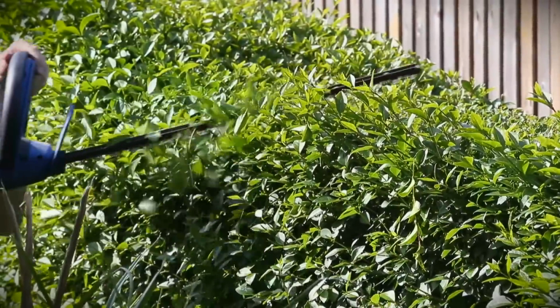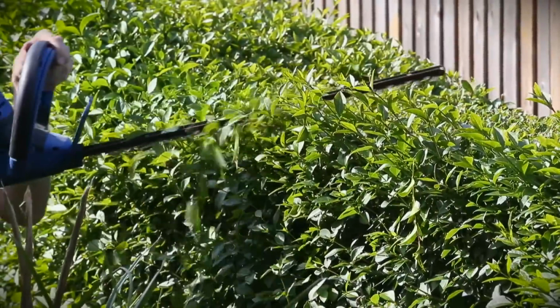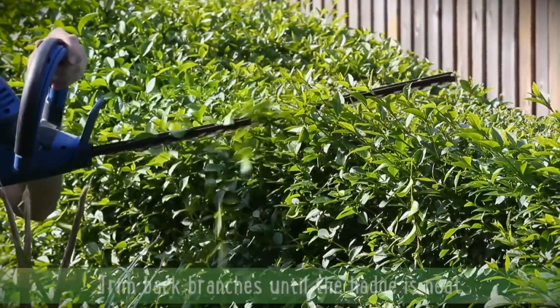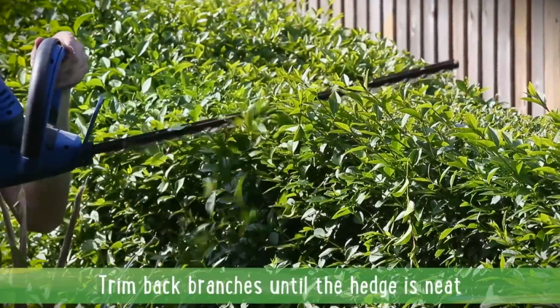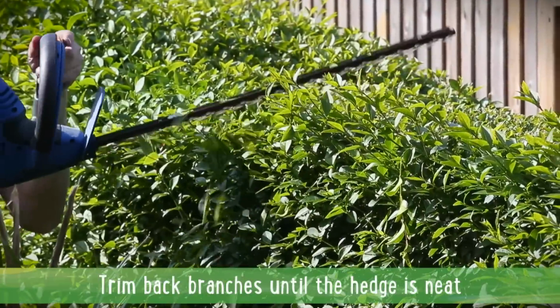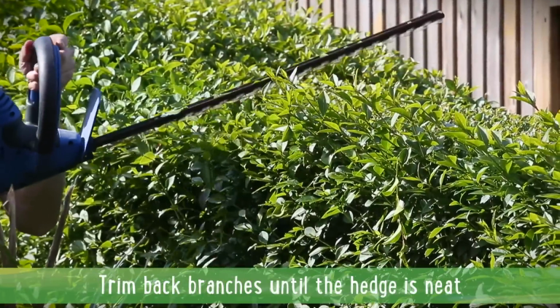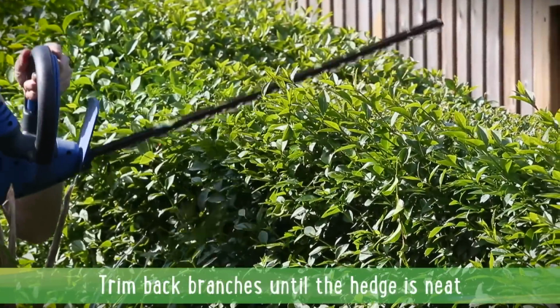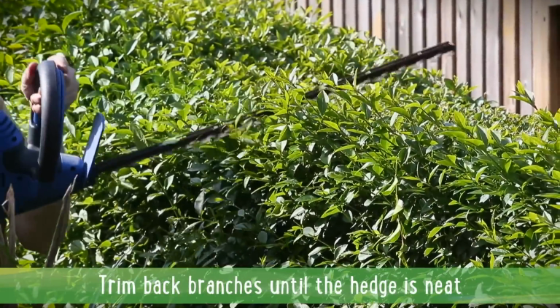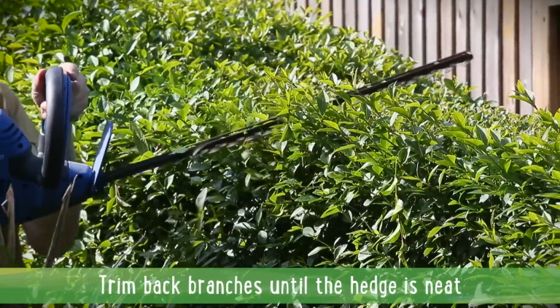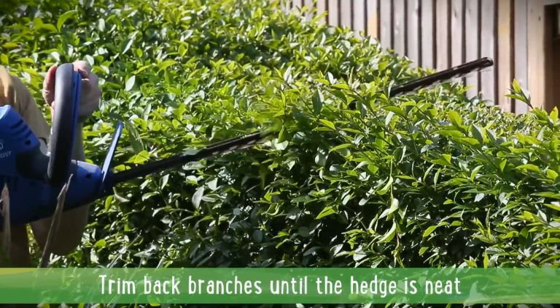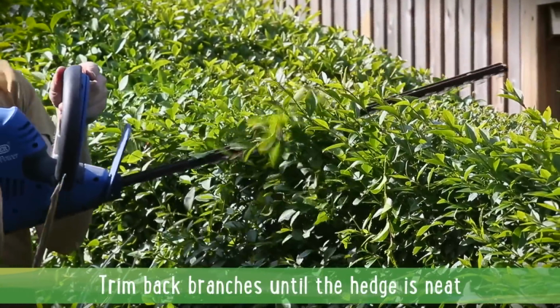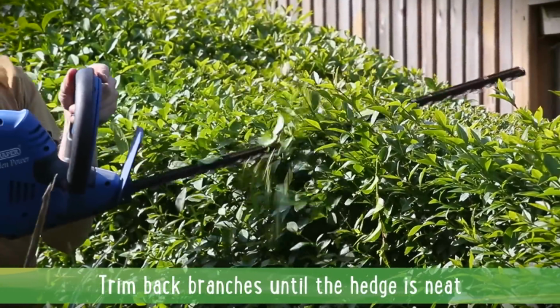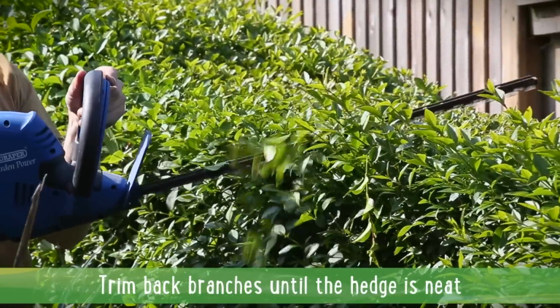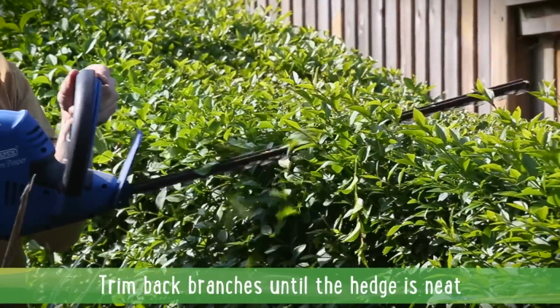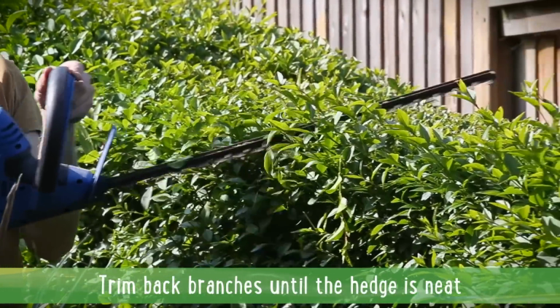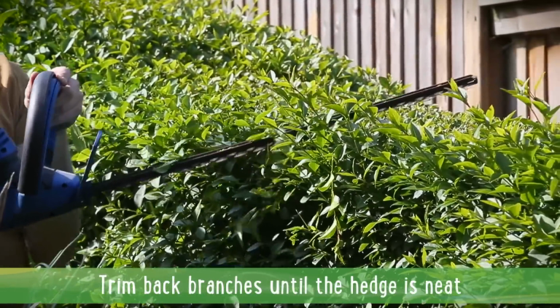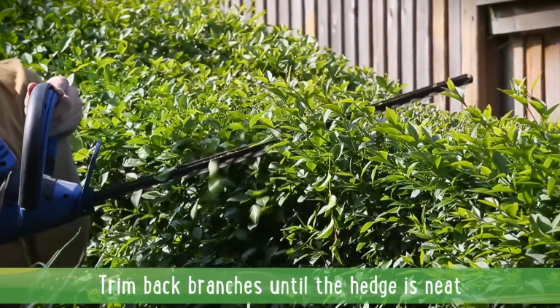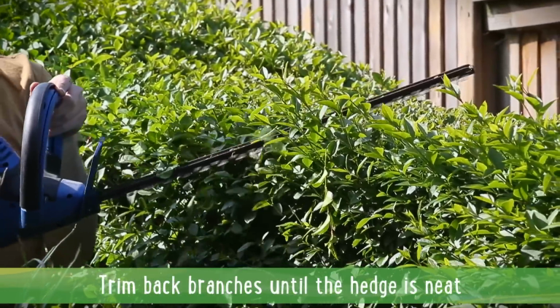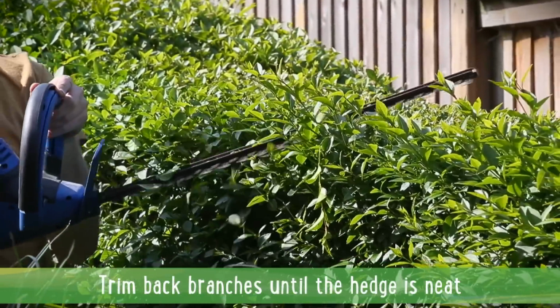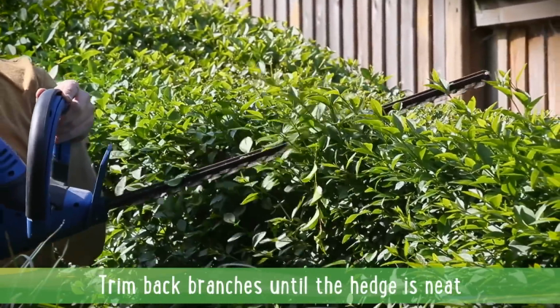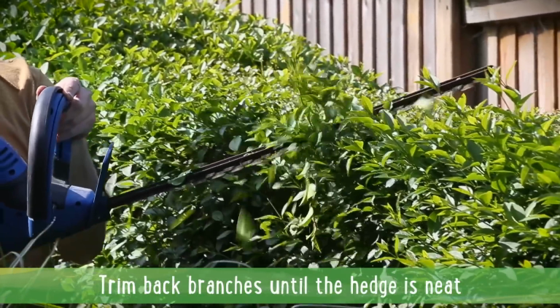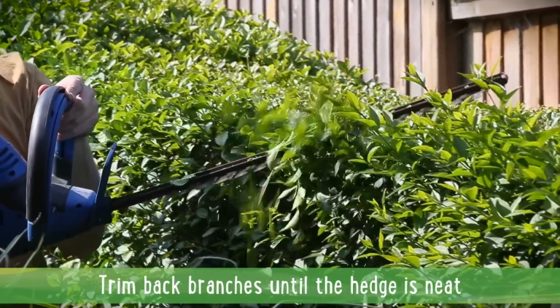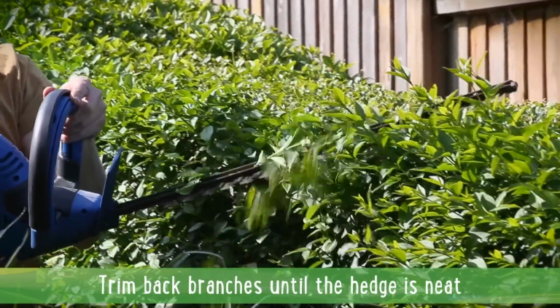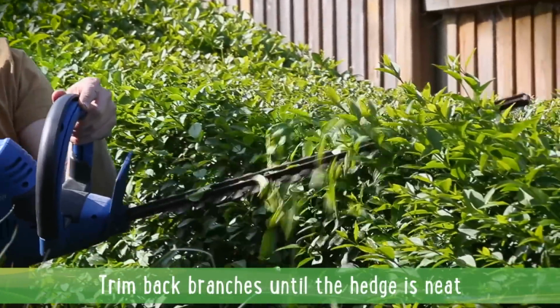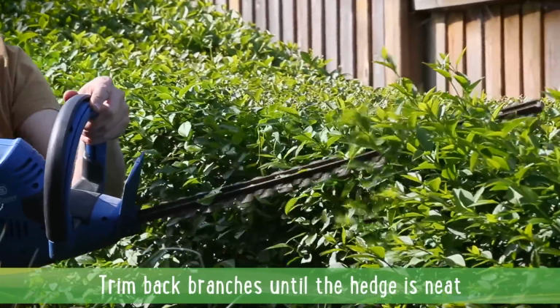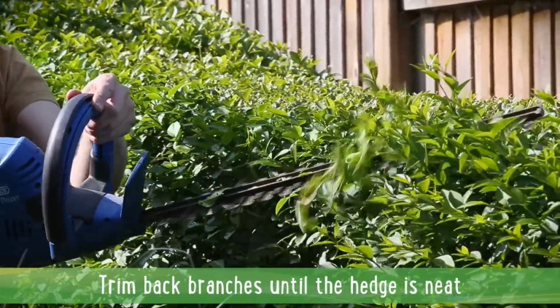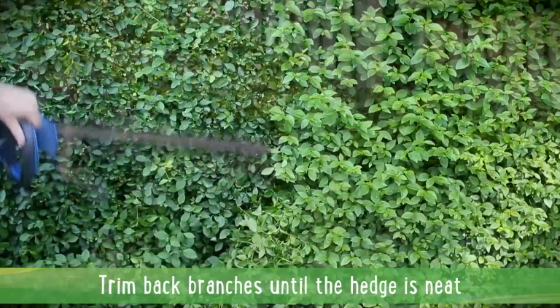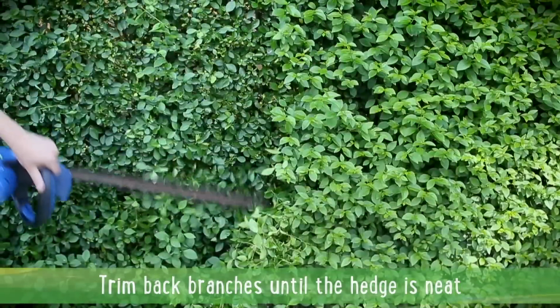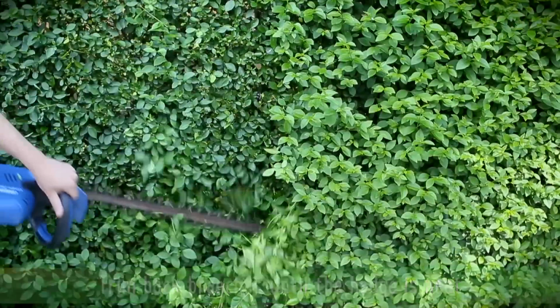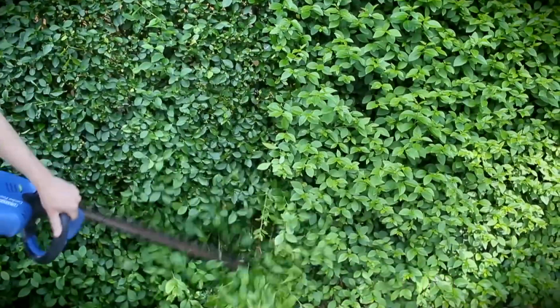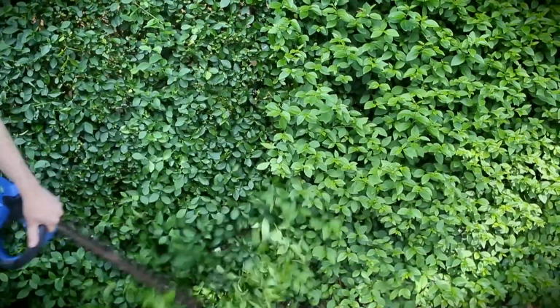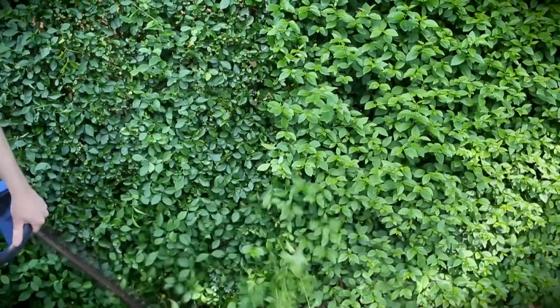Trim back the branches until the hedge begins to look neat and uniform, moving away from the power source as you go.